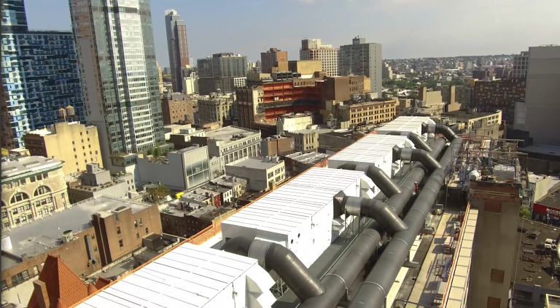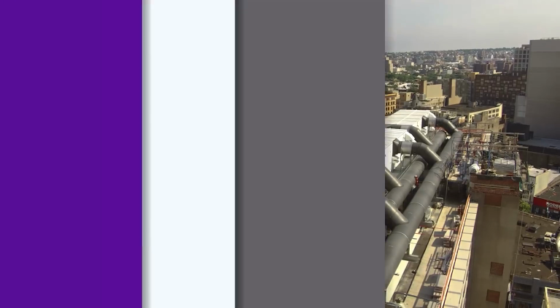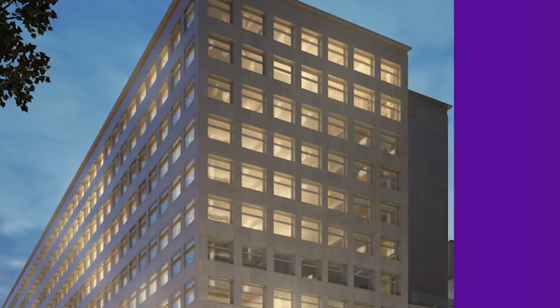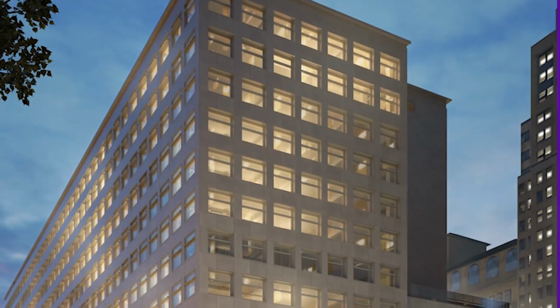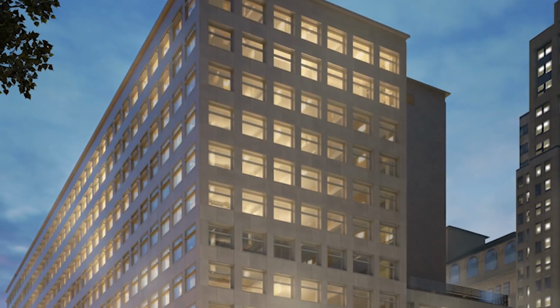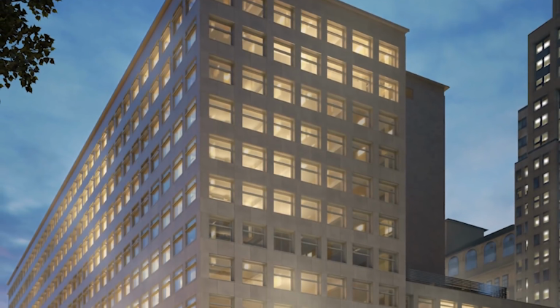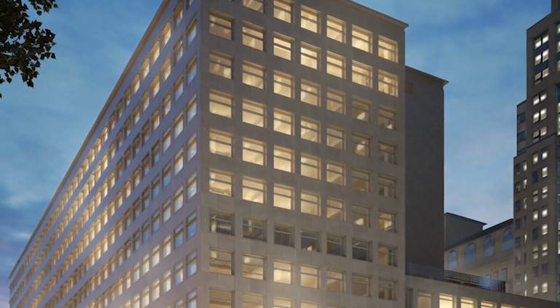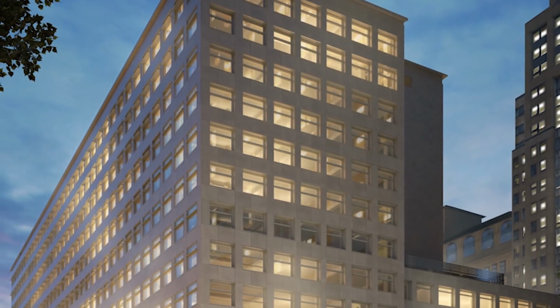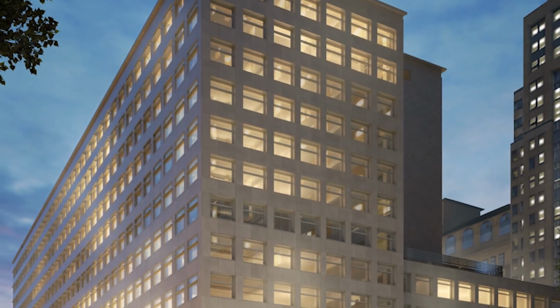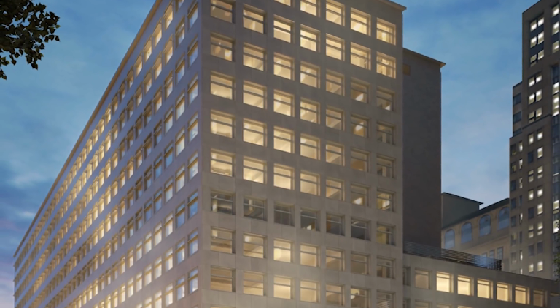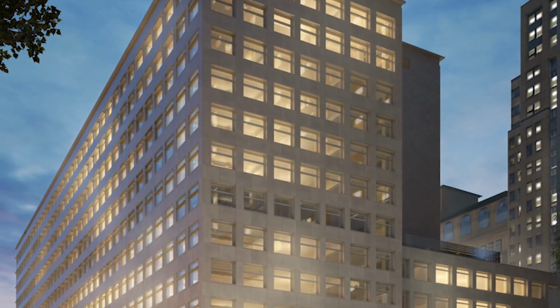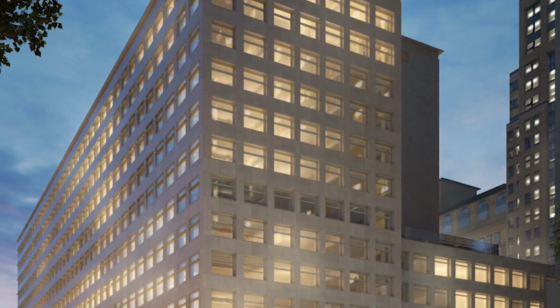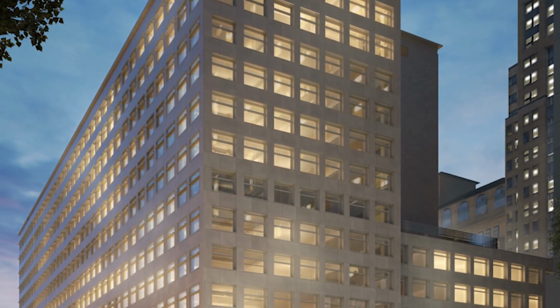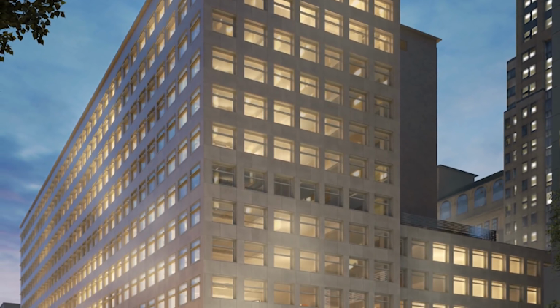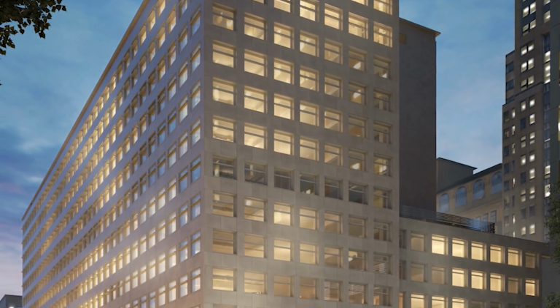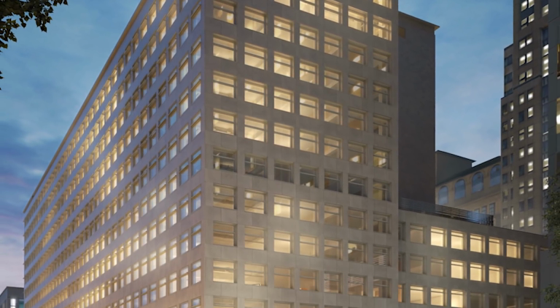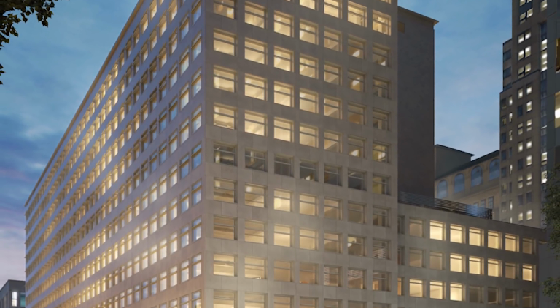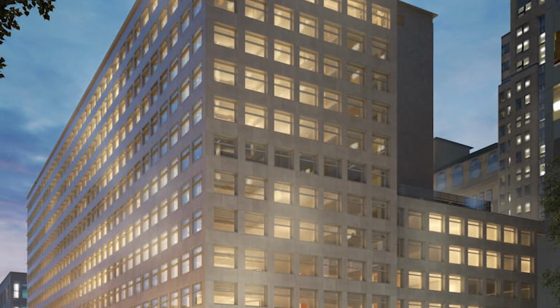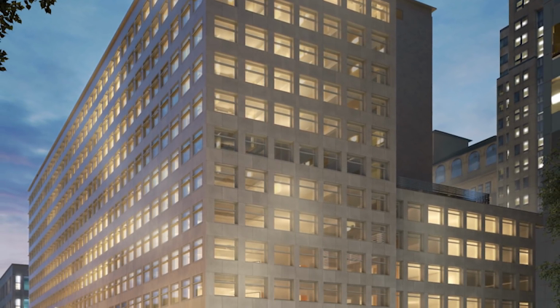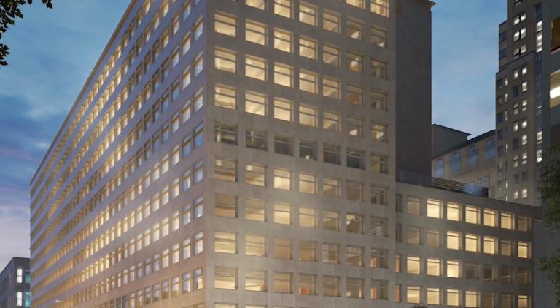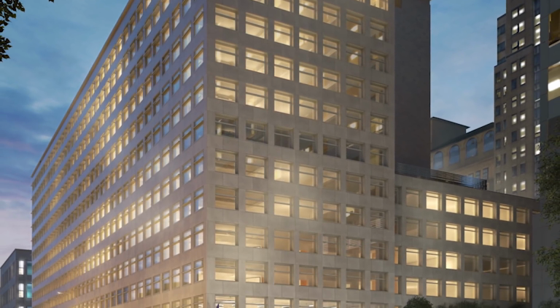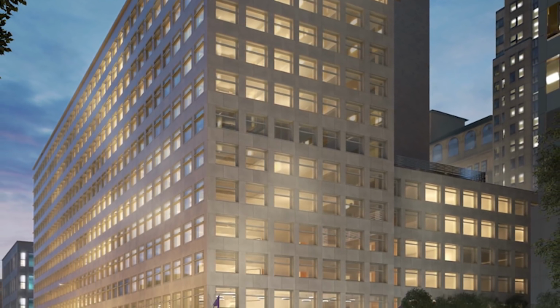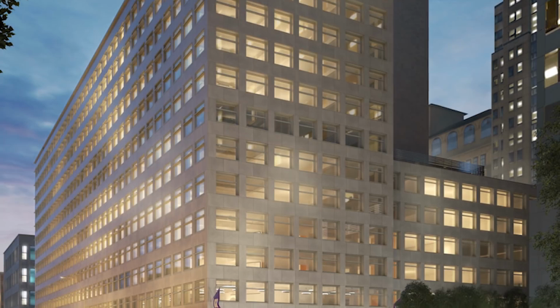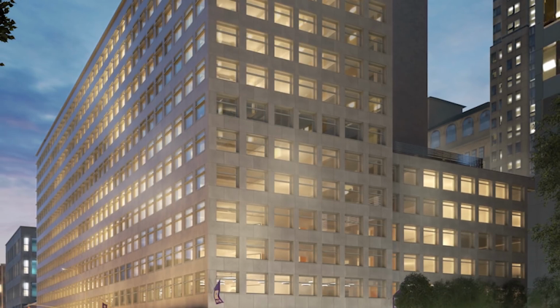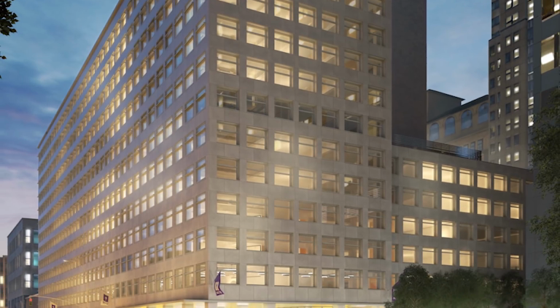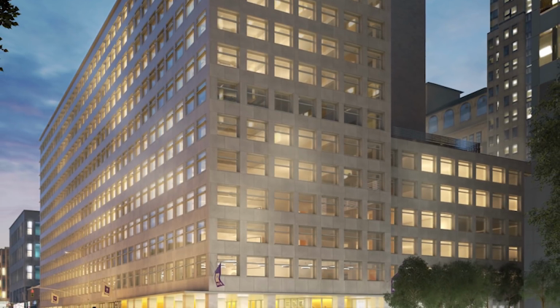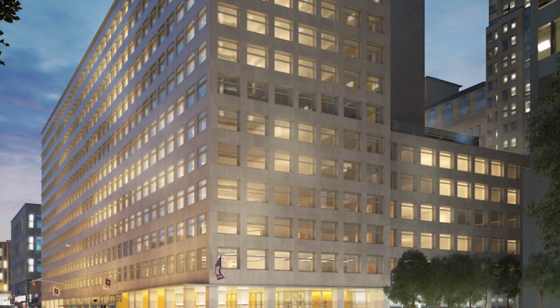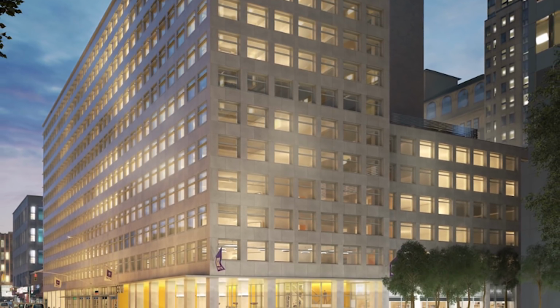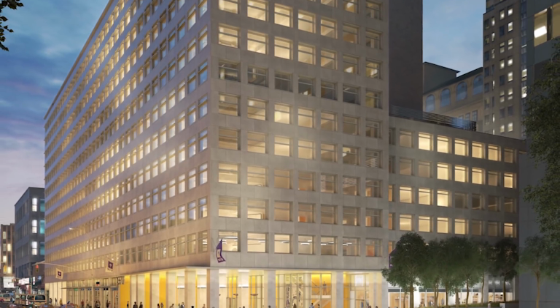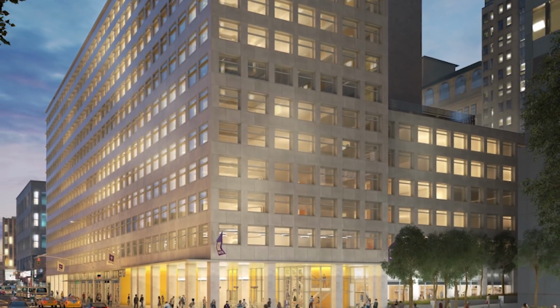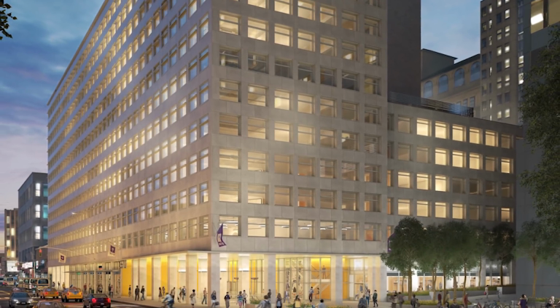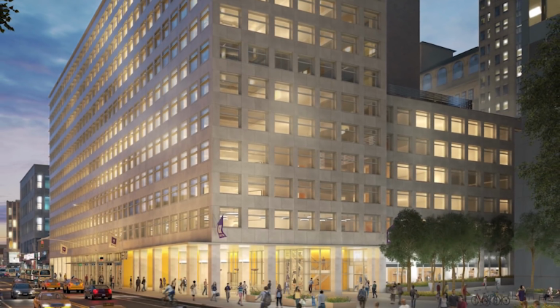NYU from the outset was interested in community outreach and making sure that the building appealed to the public, and that the public felt that they were a partner in the community.